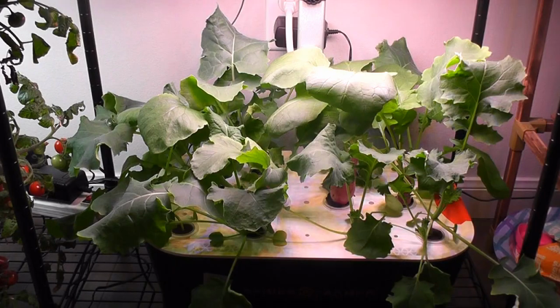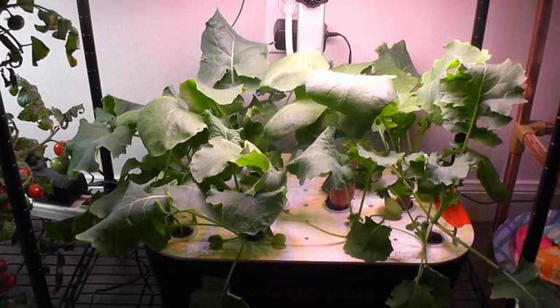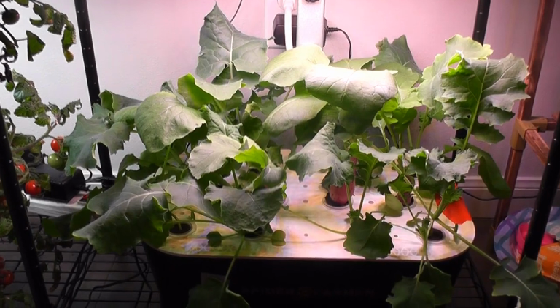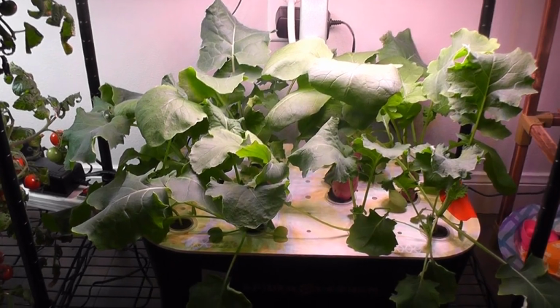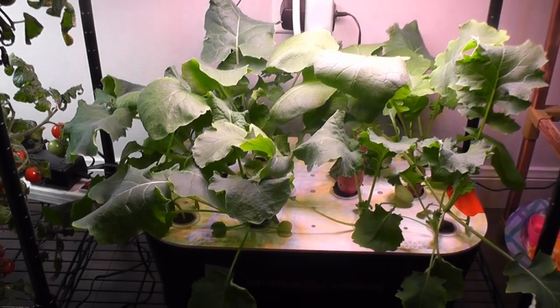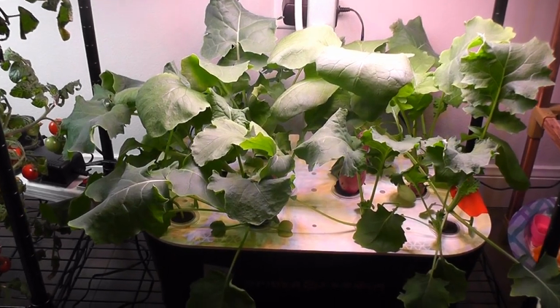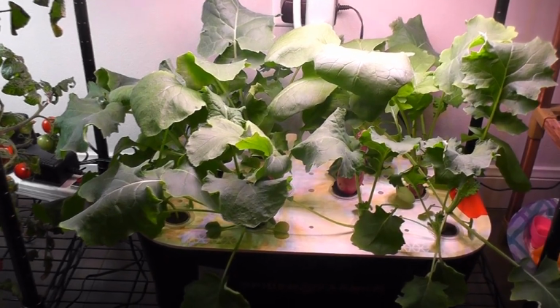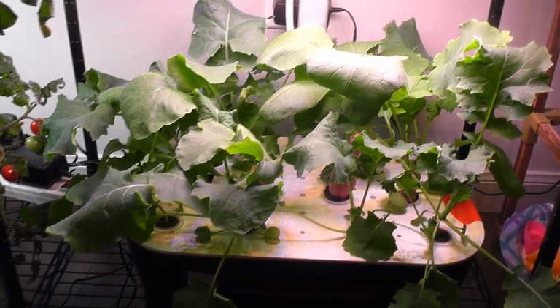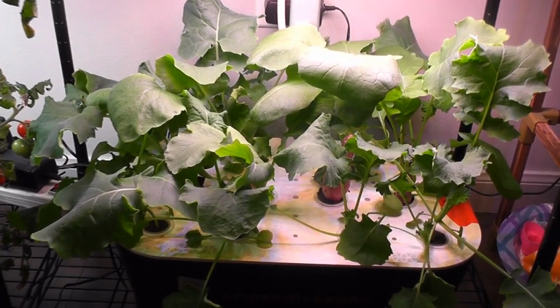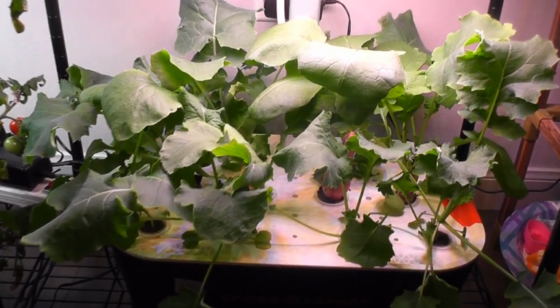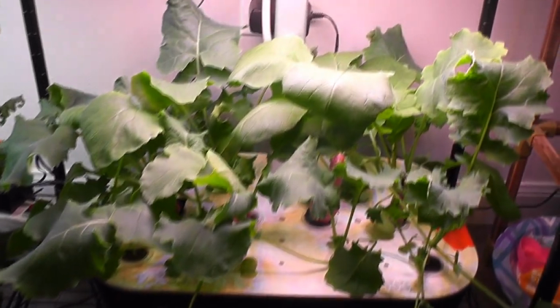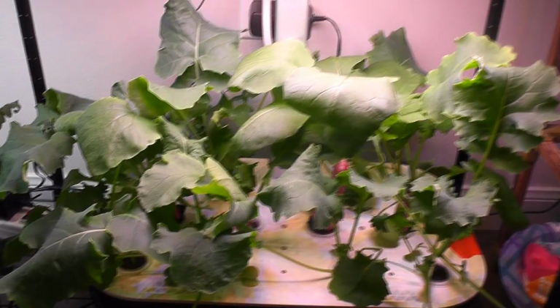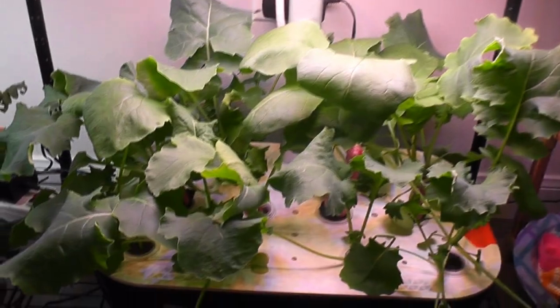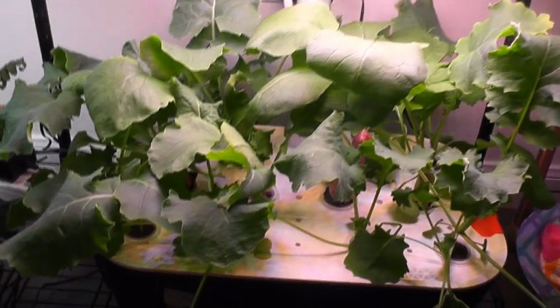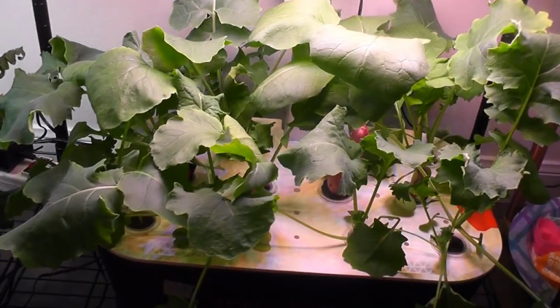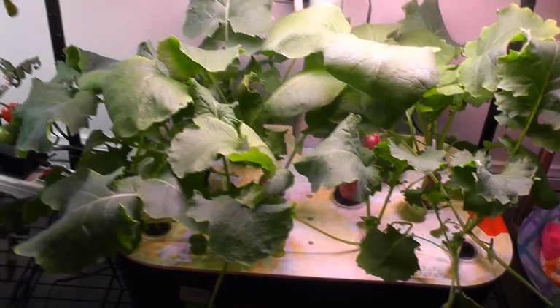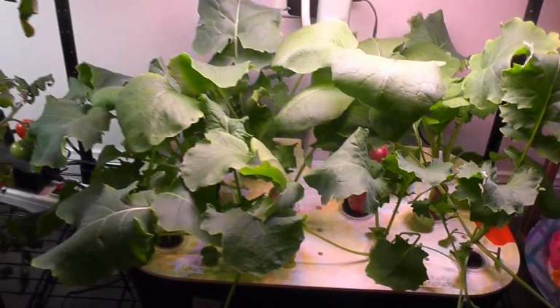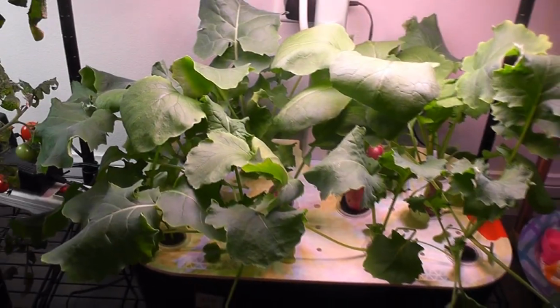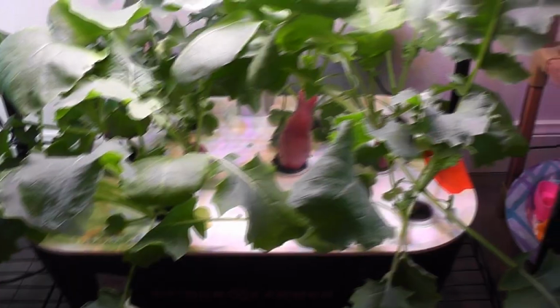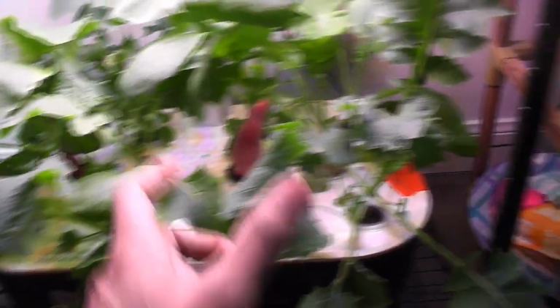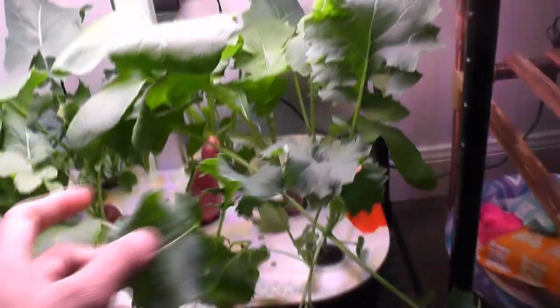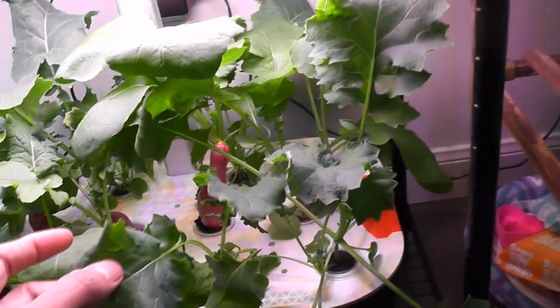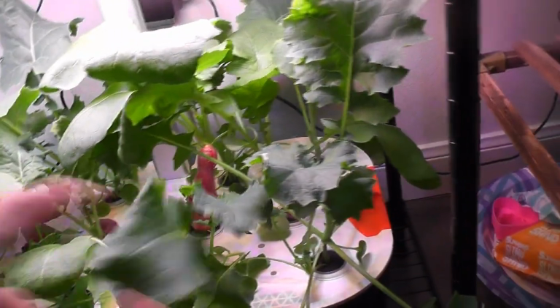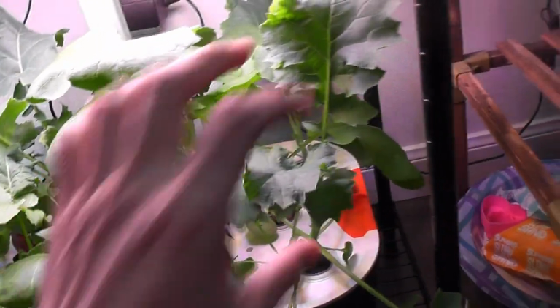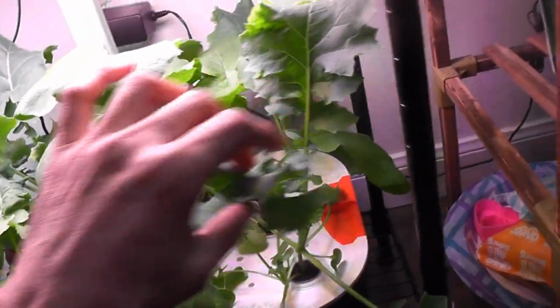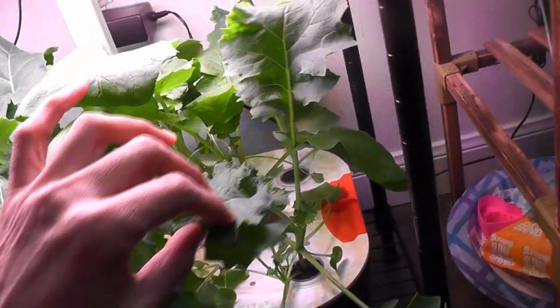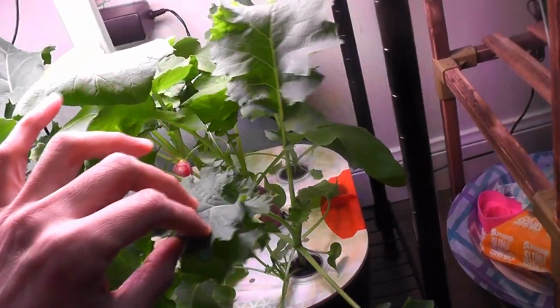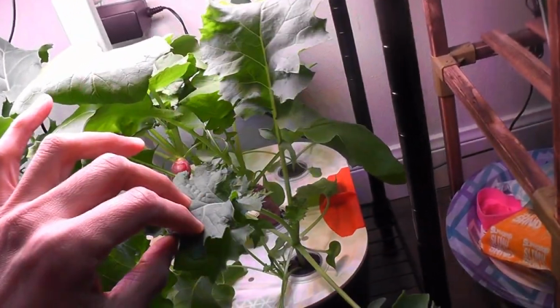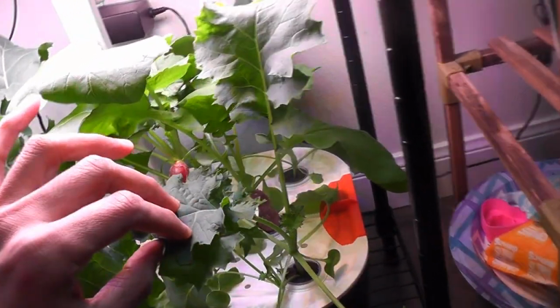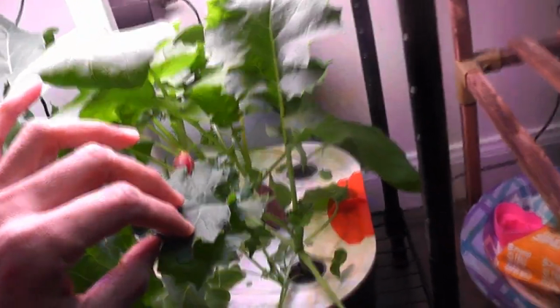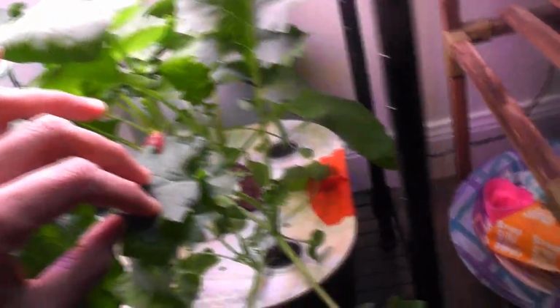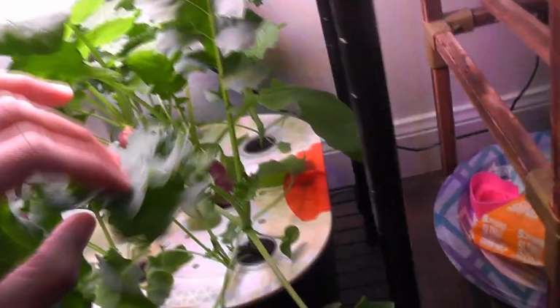Day 28. It is all going very well. Kale plants are getting bushy with multiple leaves.